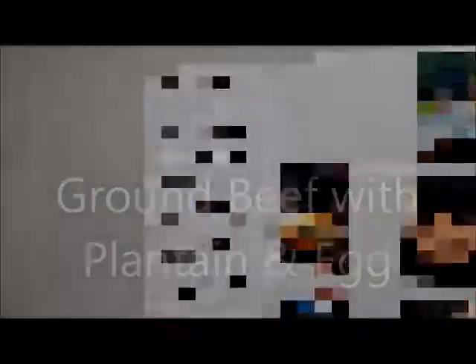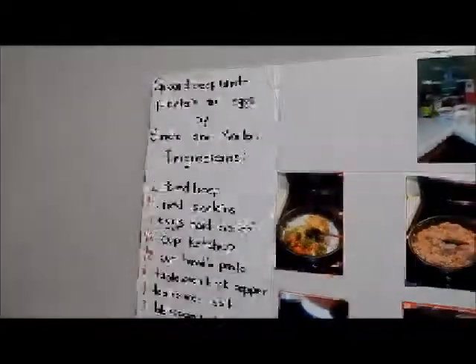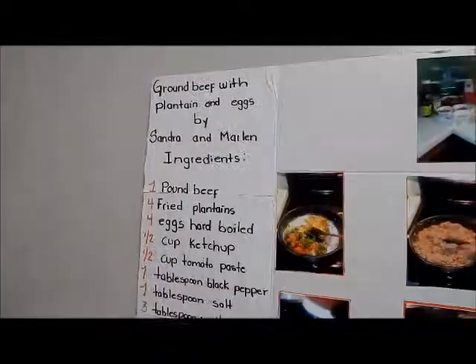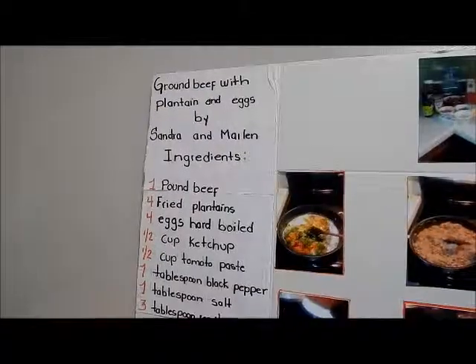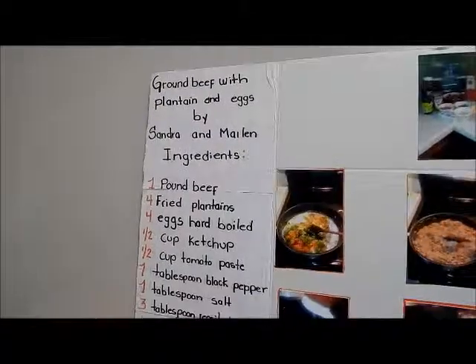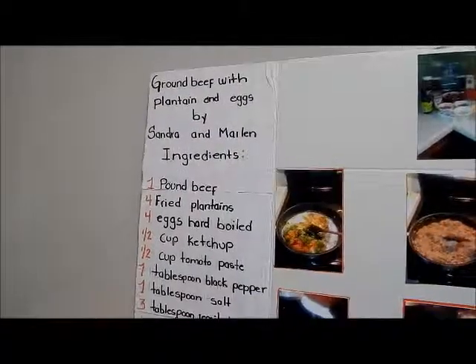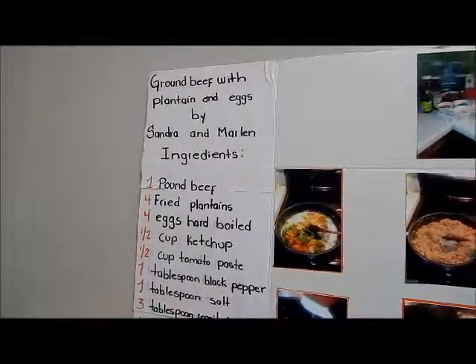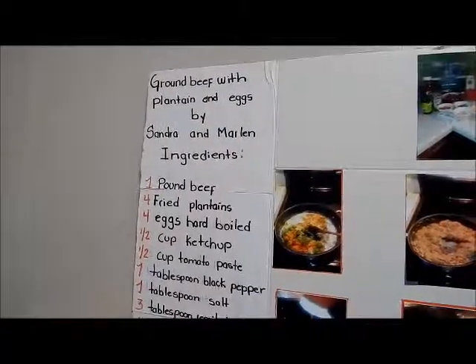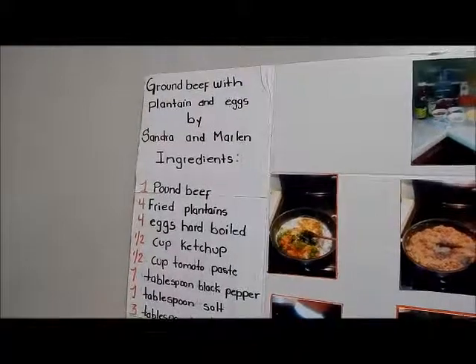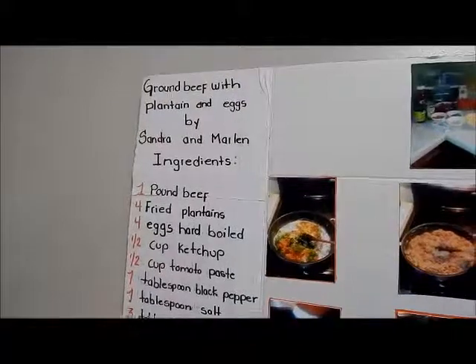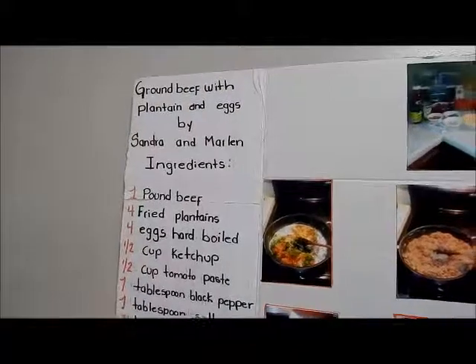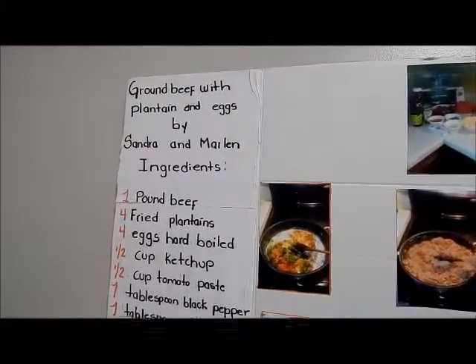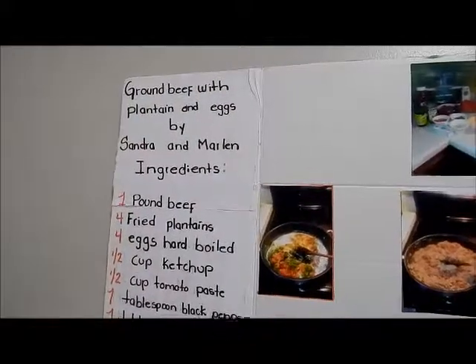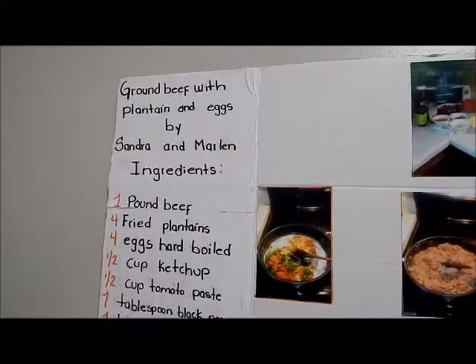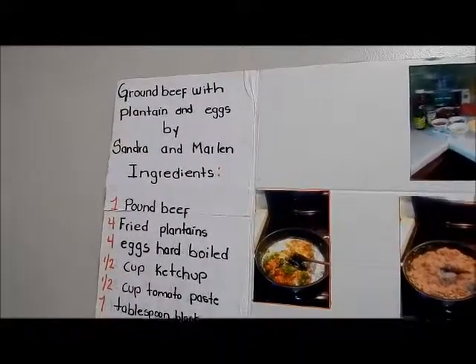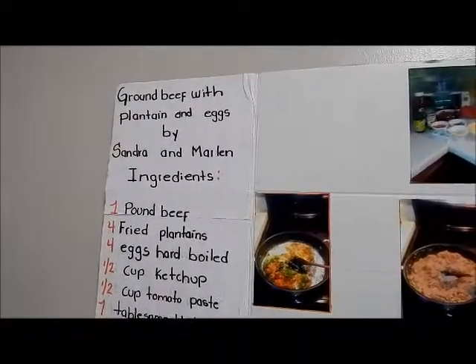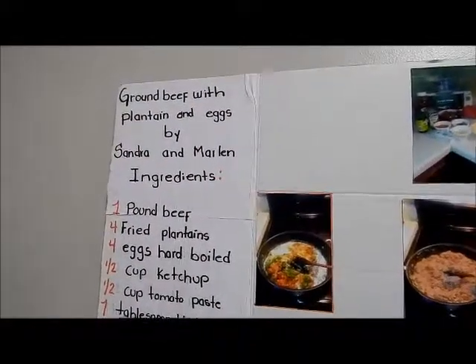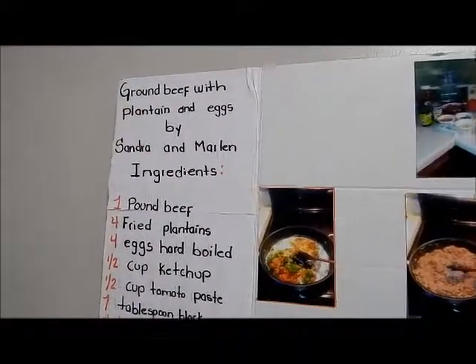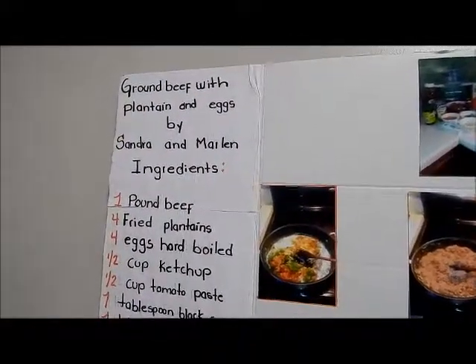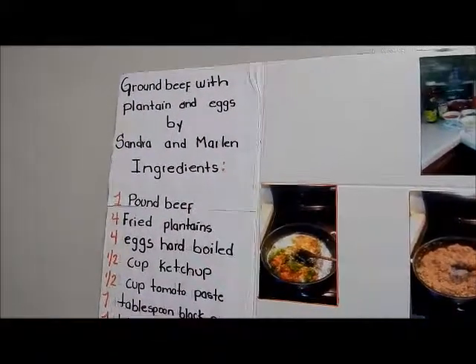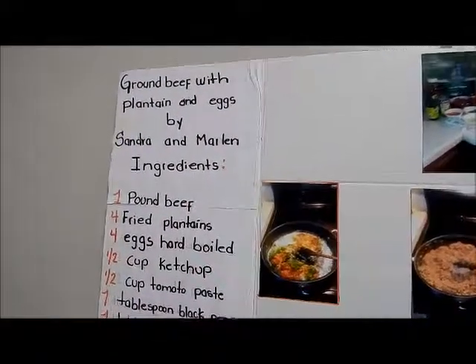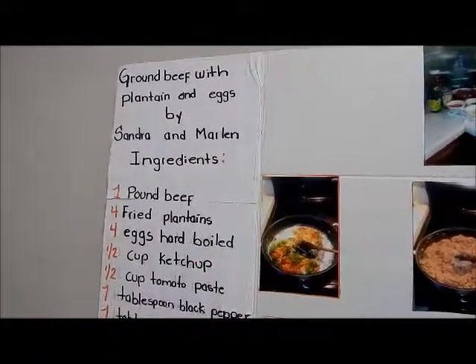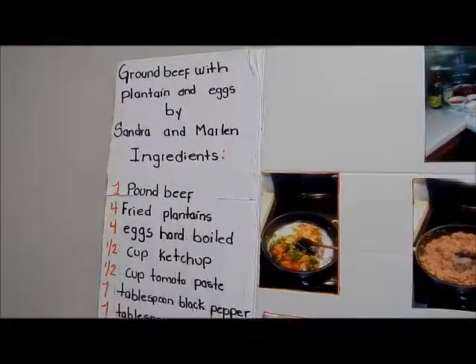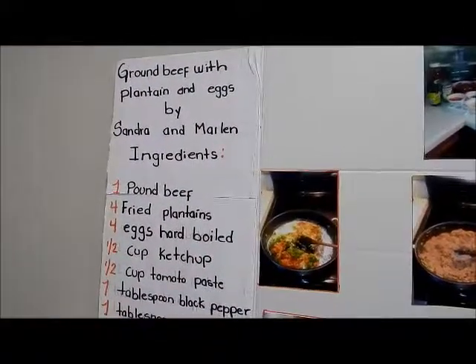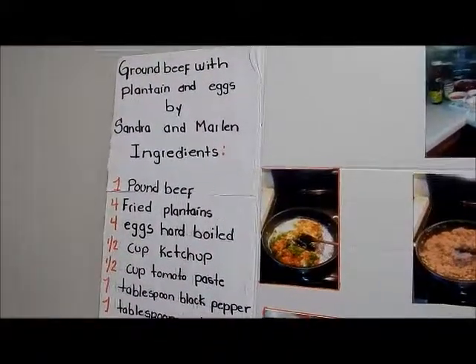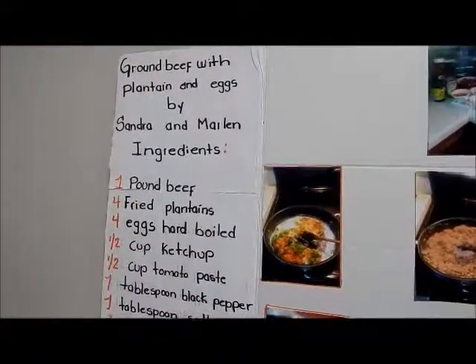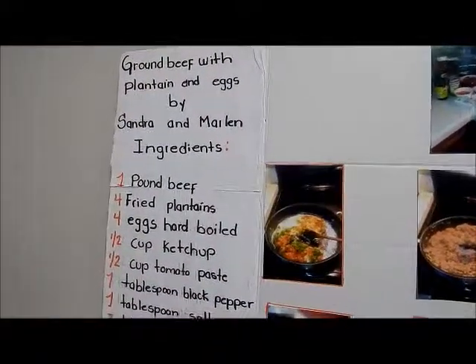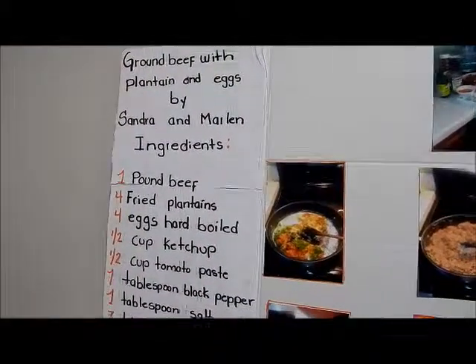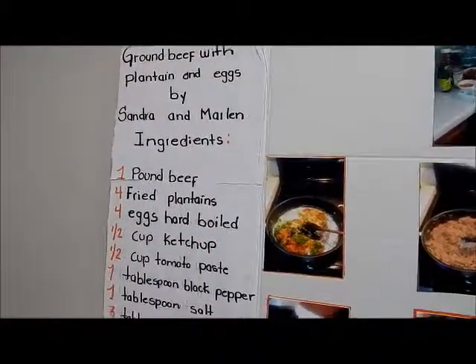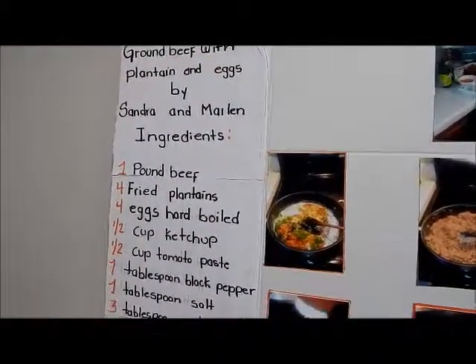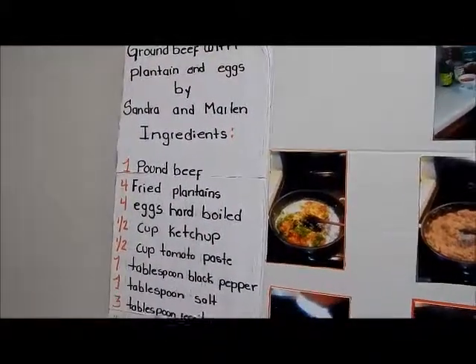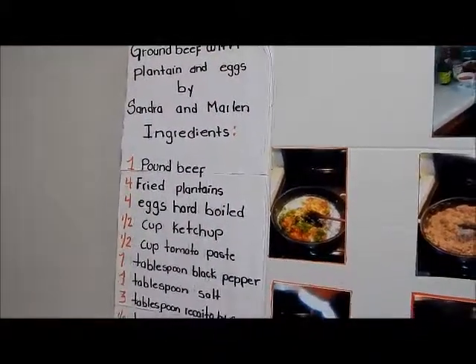Ground beef with plantain and eggs, by Sandra and Marlene. Ingredients: